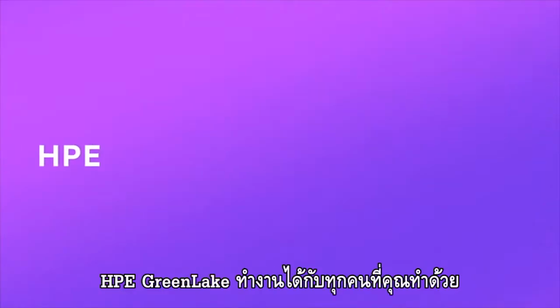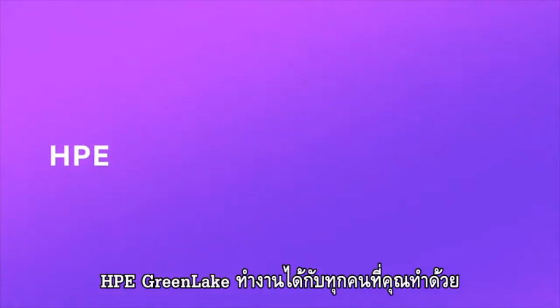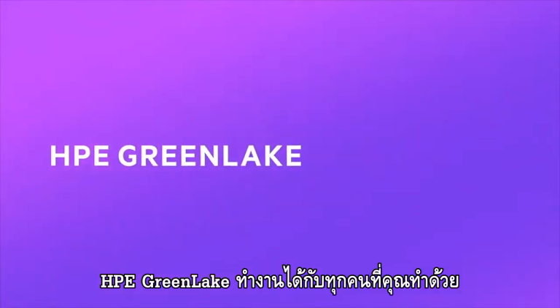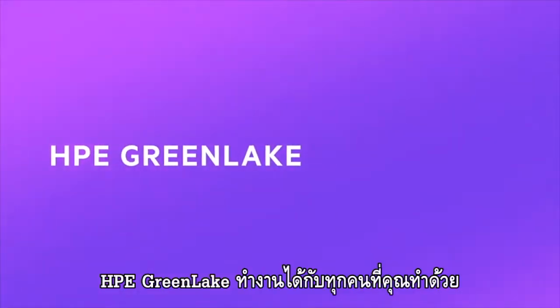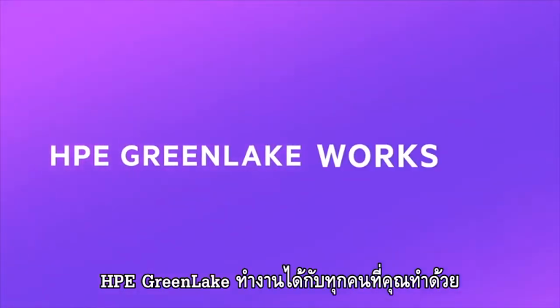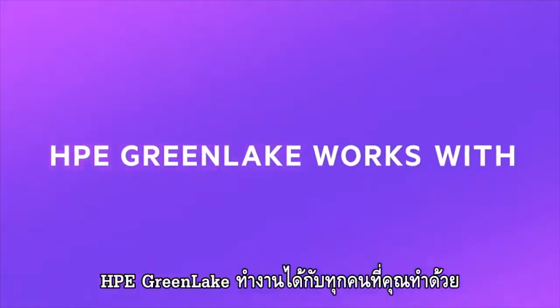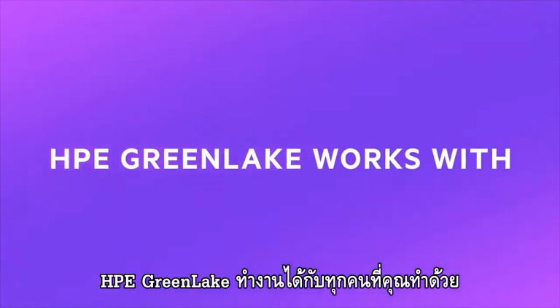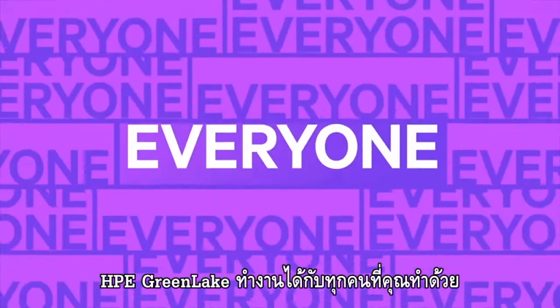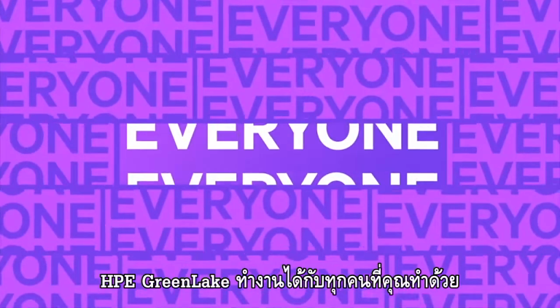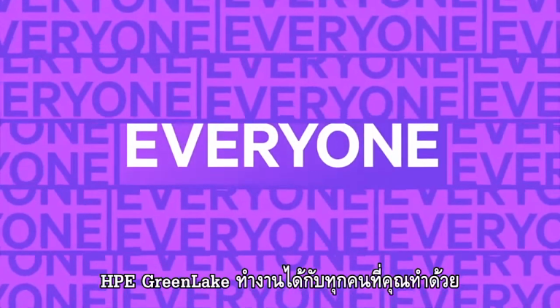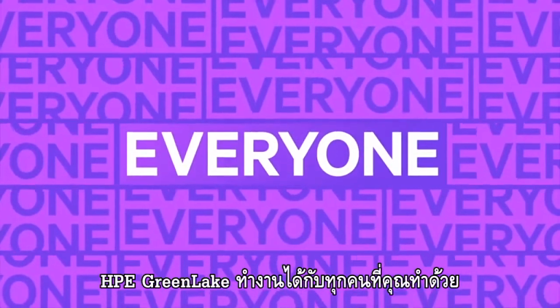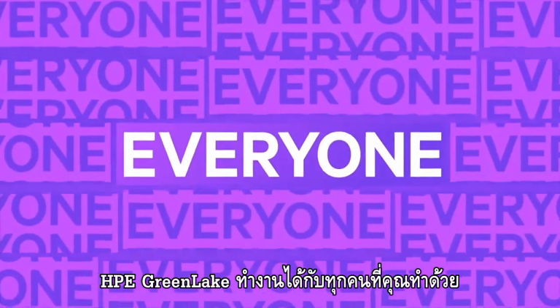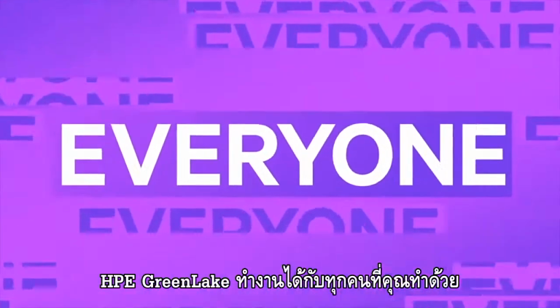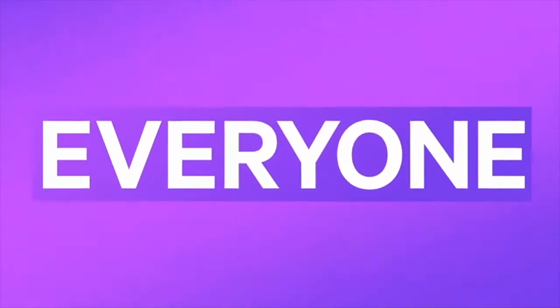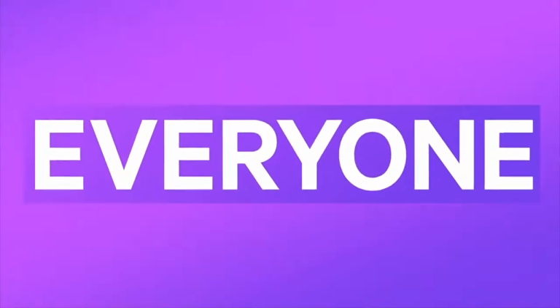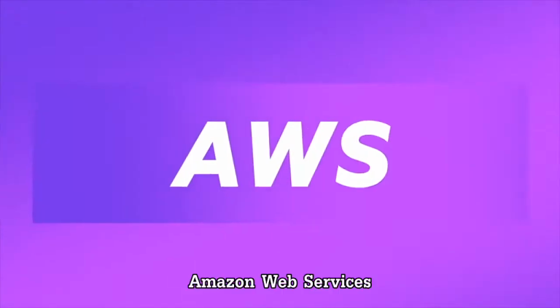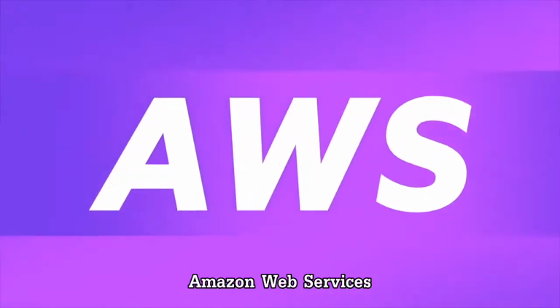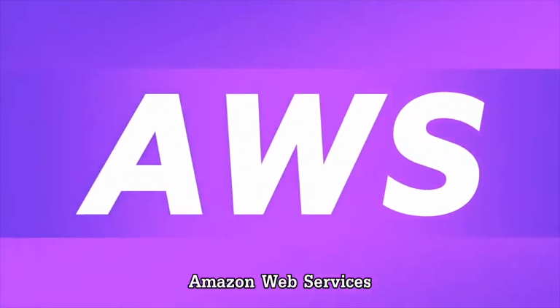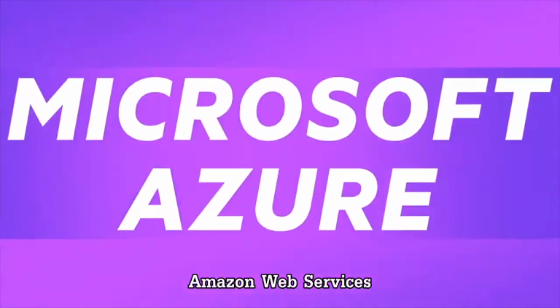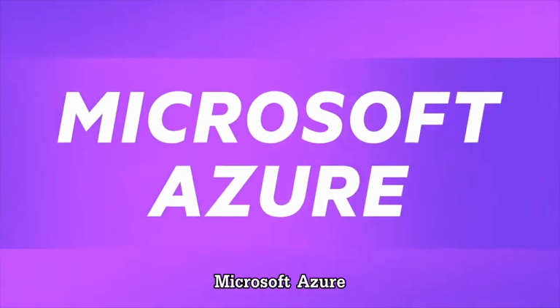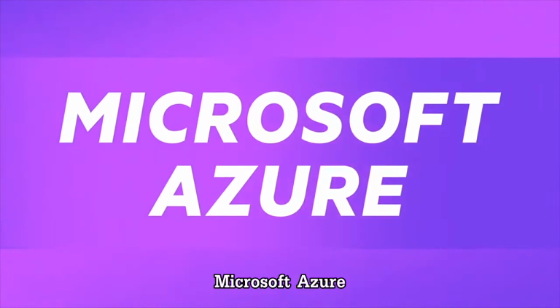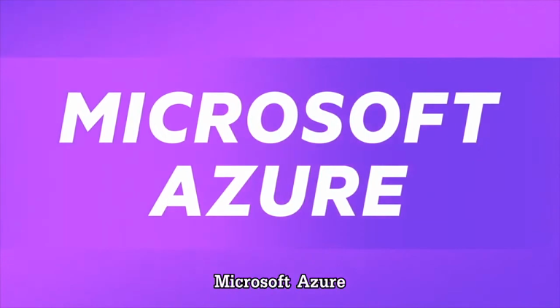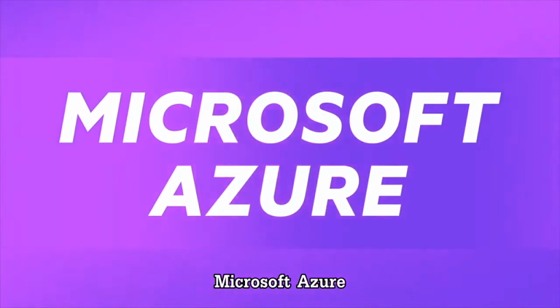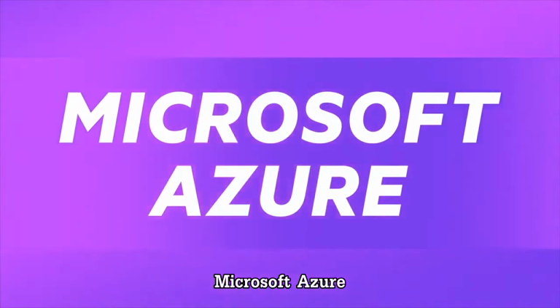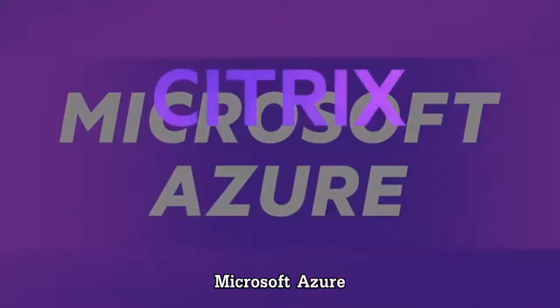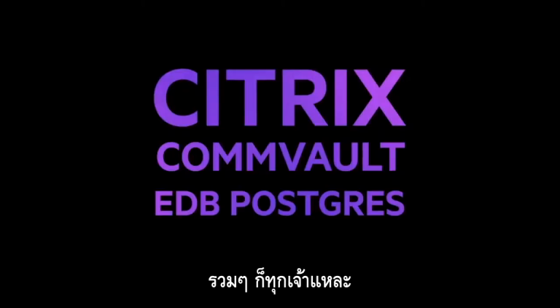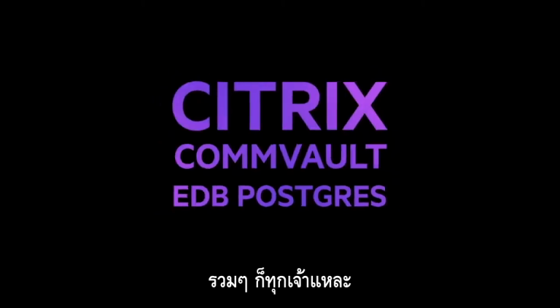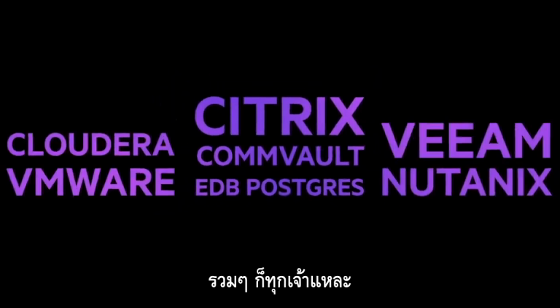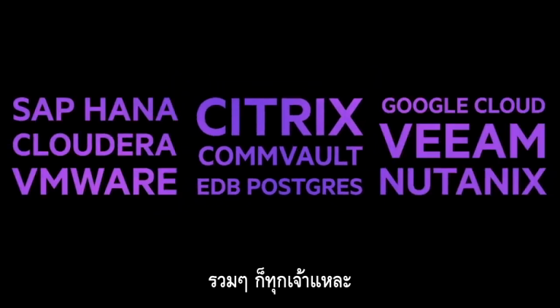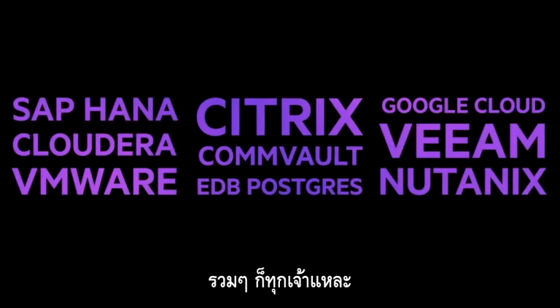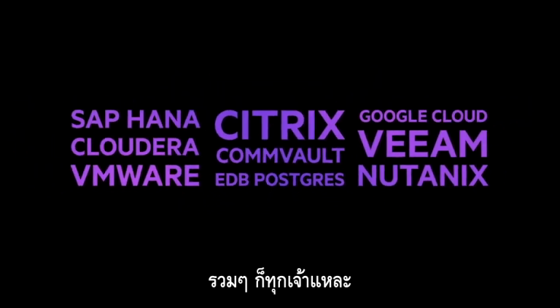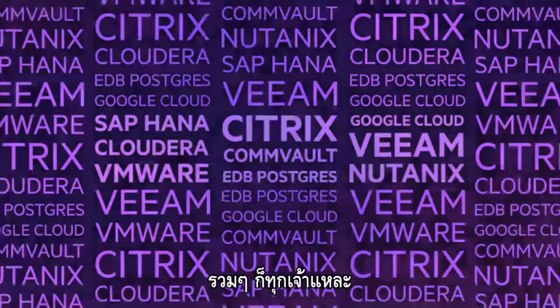HPE GreenLake works with everyone you work with — this one, that one, pretty much all the ones.